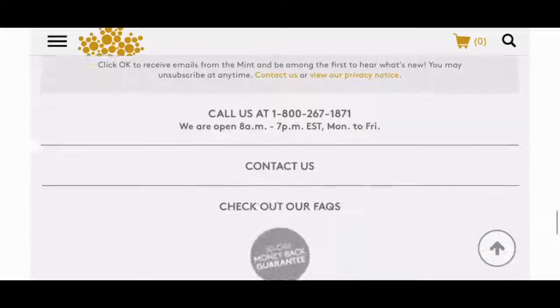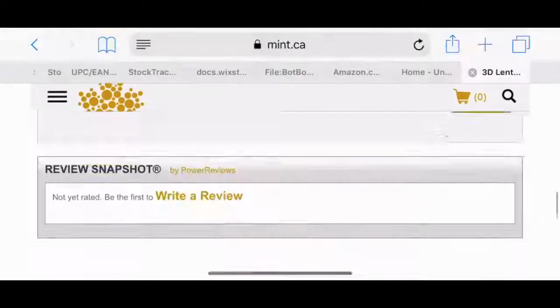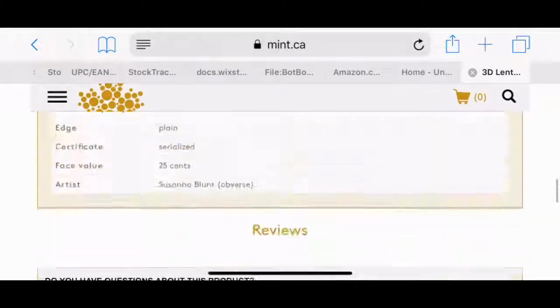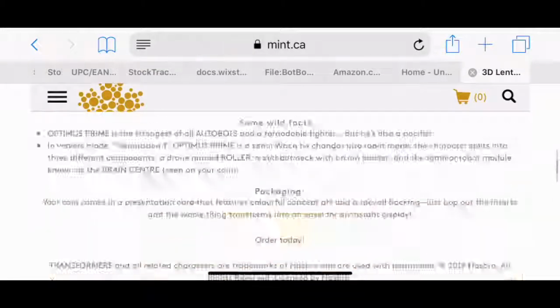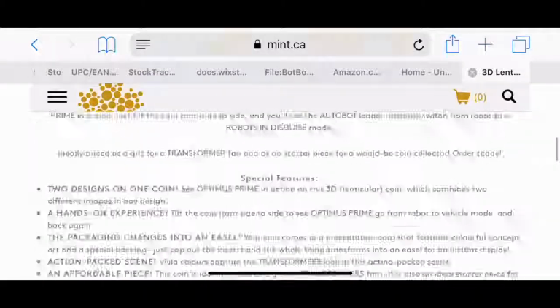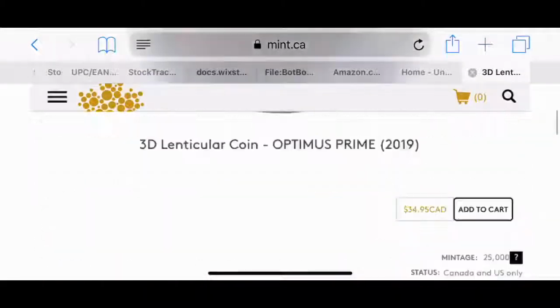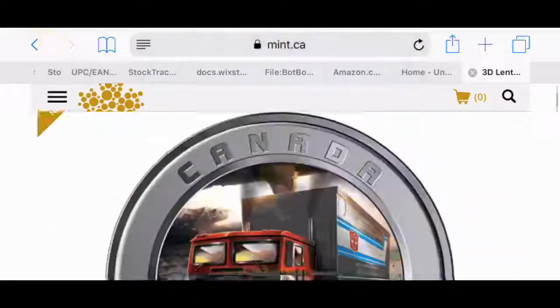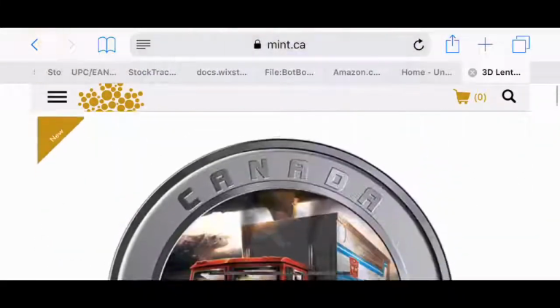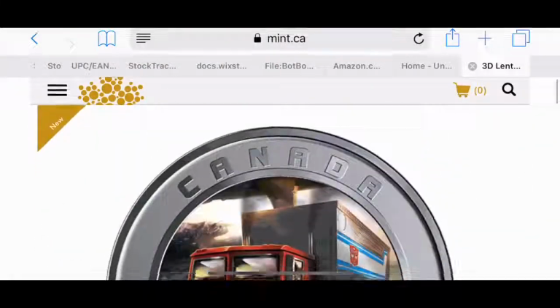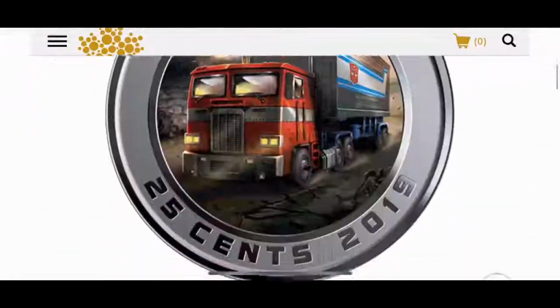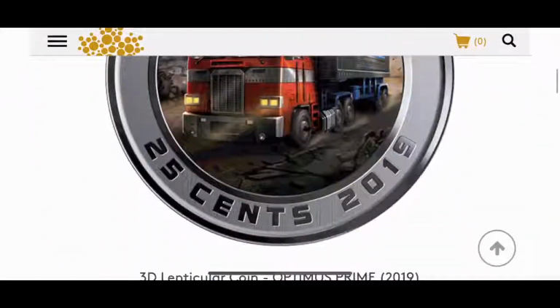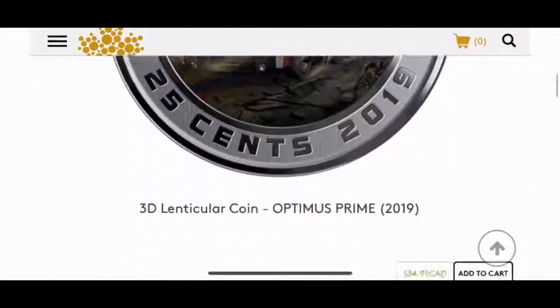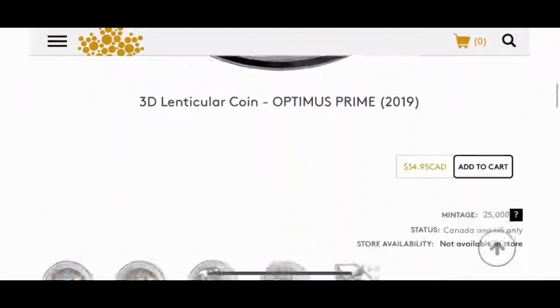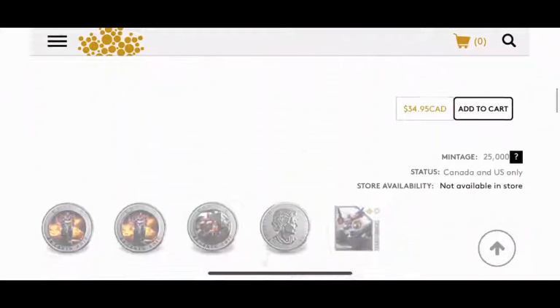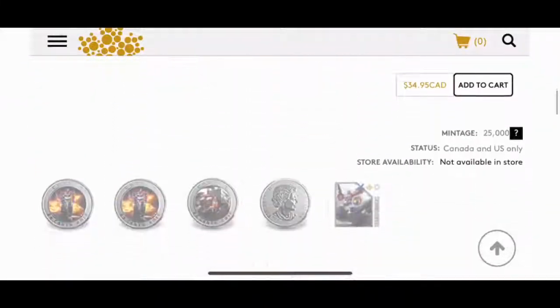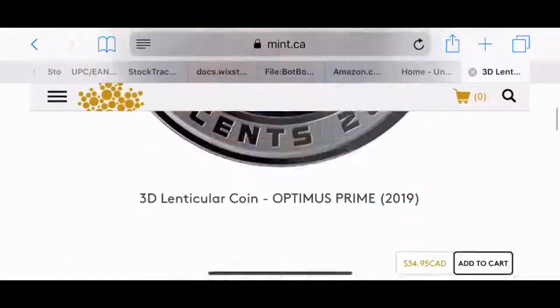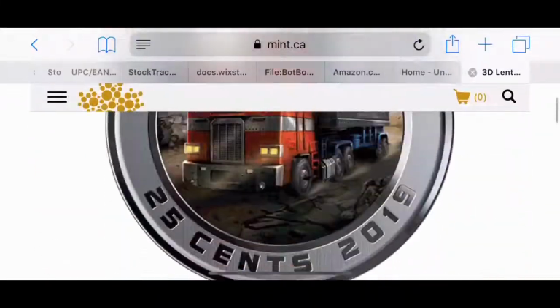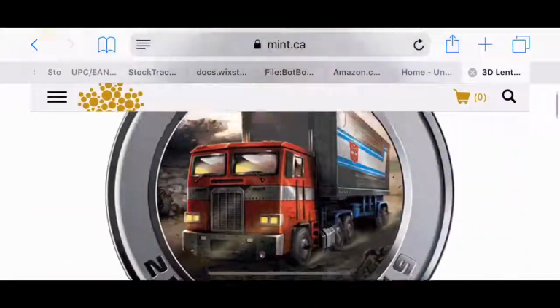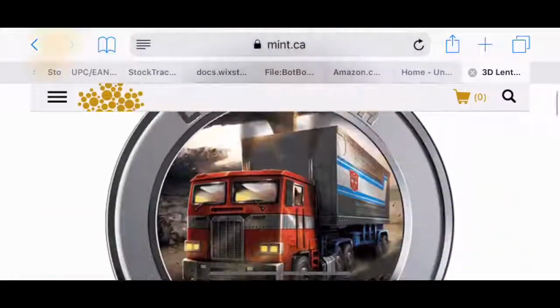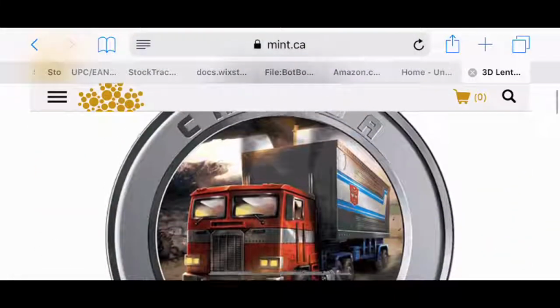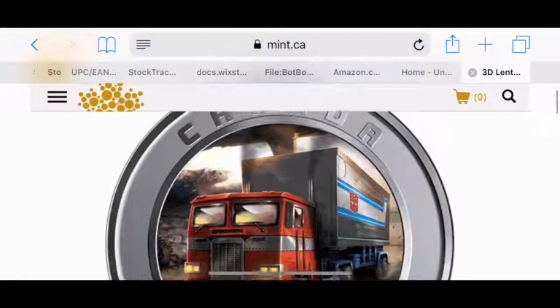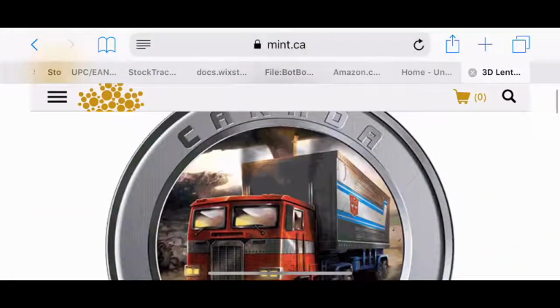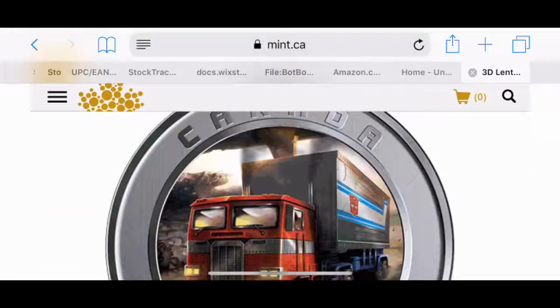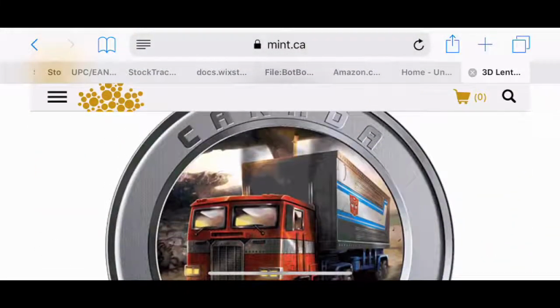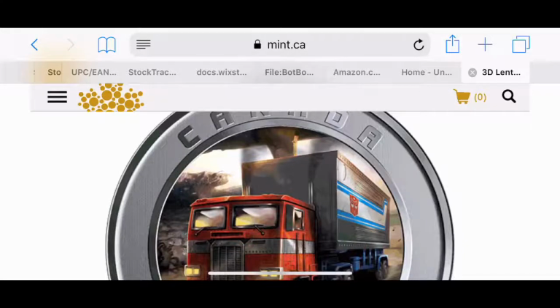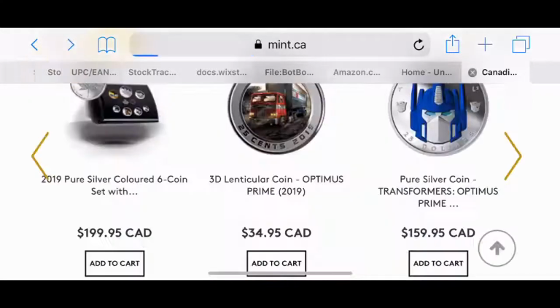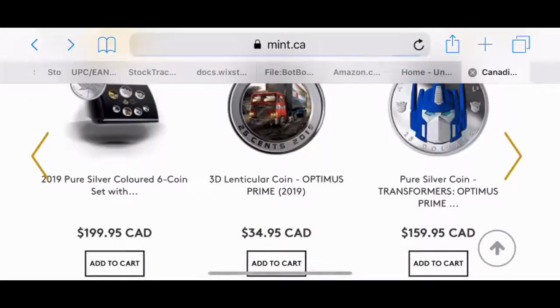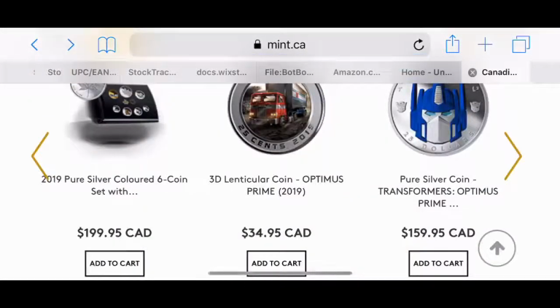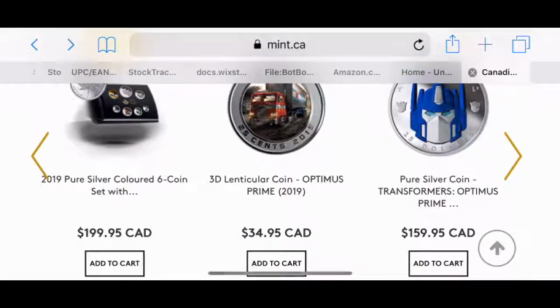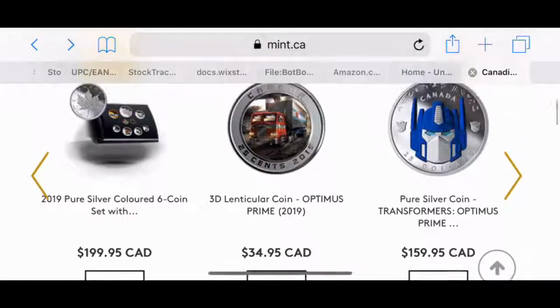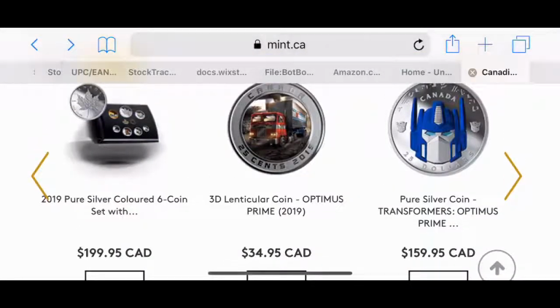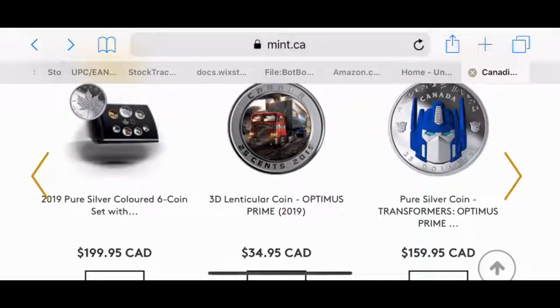So what do you guys think? I'm definitely going to get this one — the cheaper $35 coin. Are you guys getting it? Let me know in the comment section down below. Of course there's another coin too, so let's take a look at it.